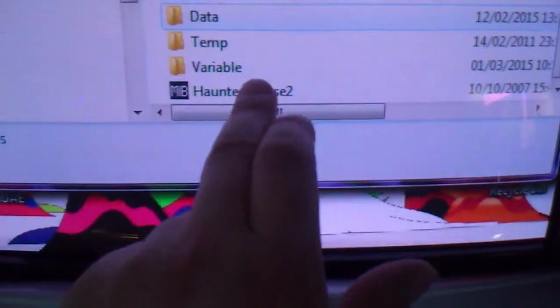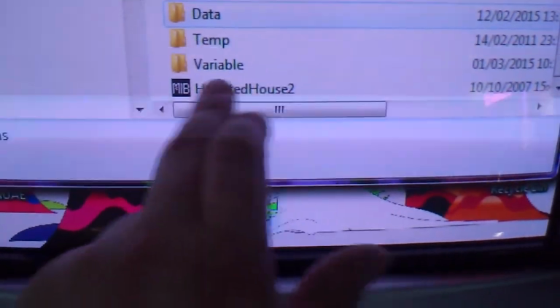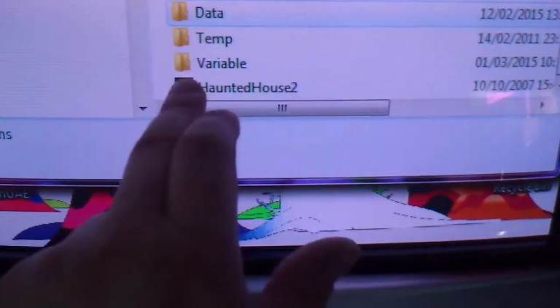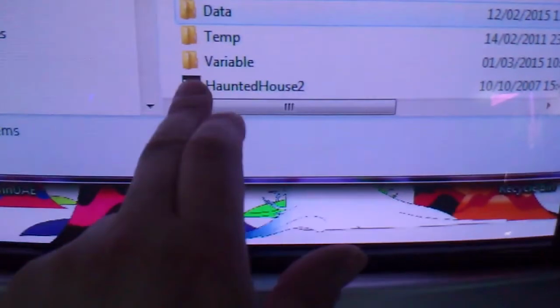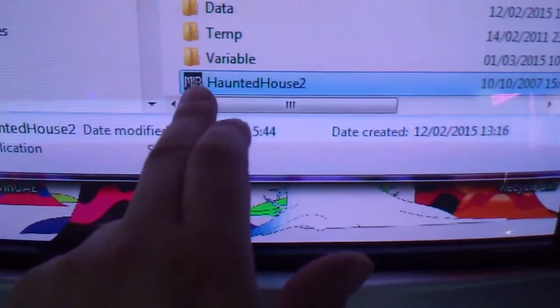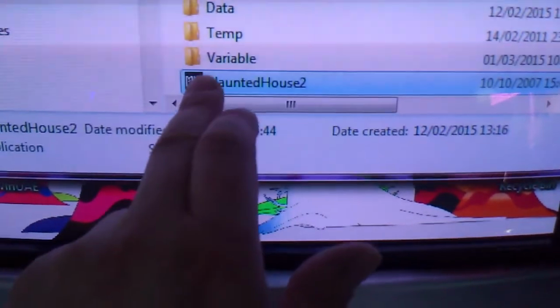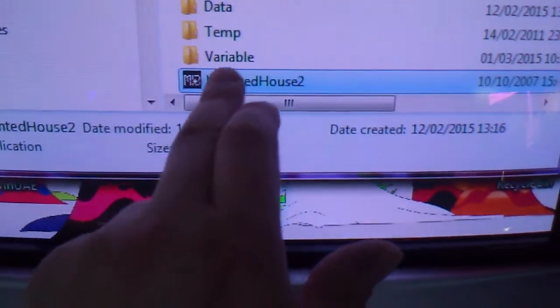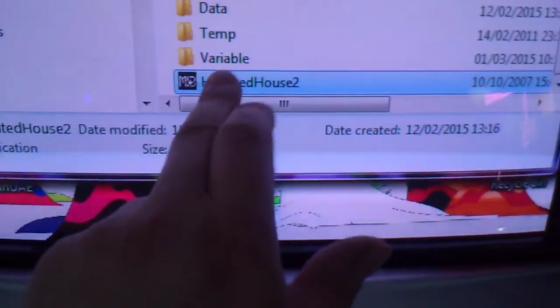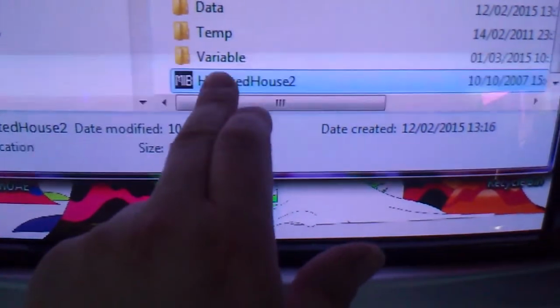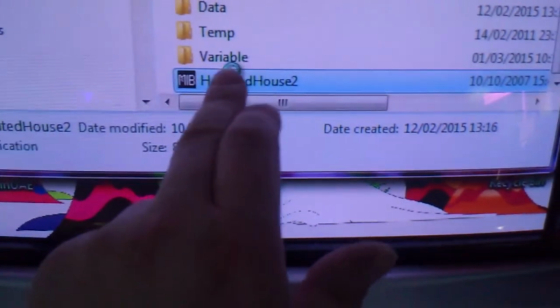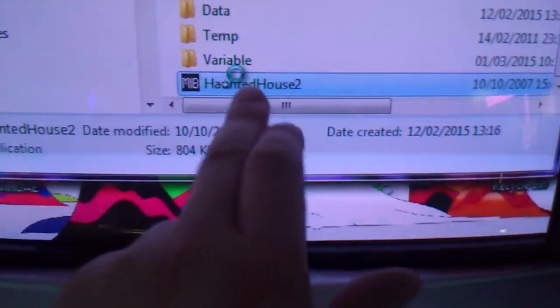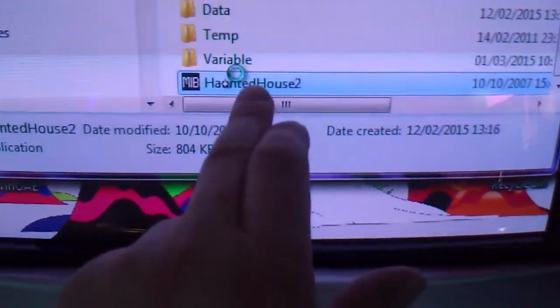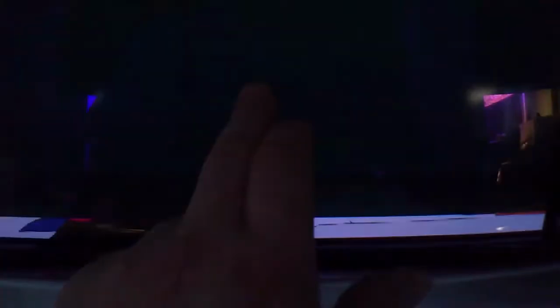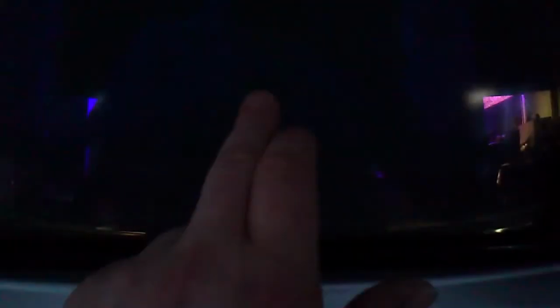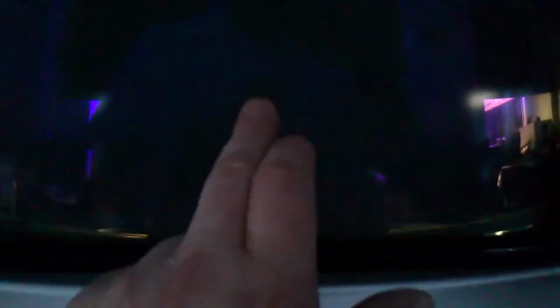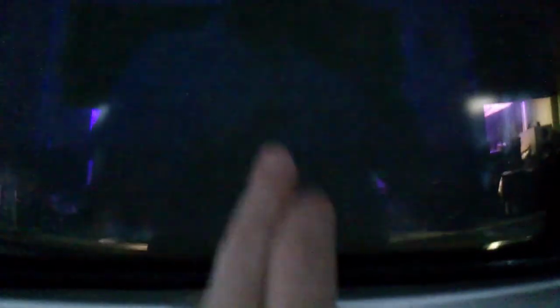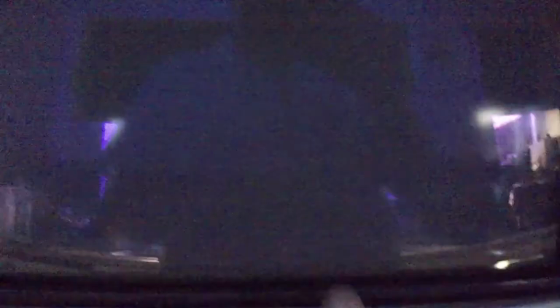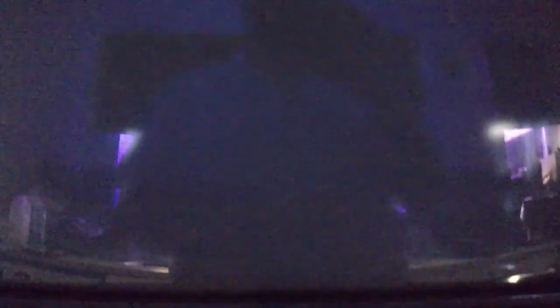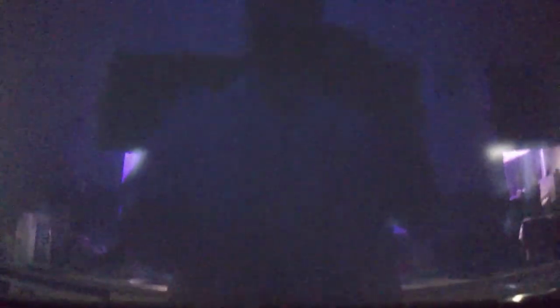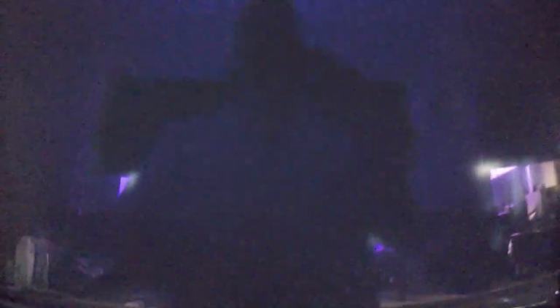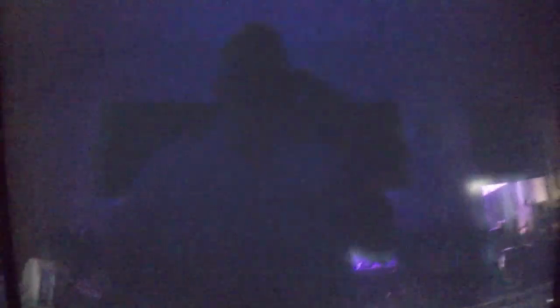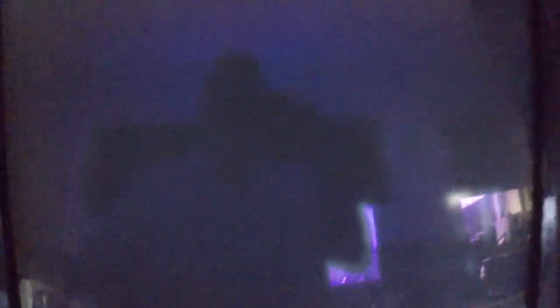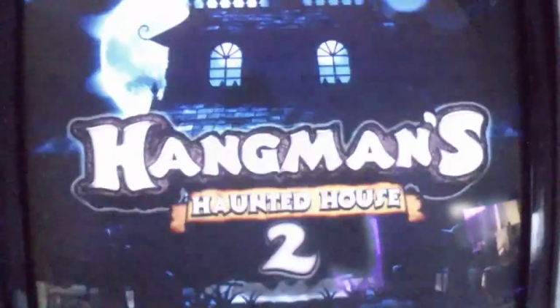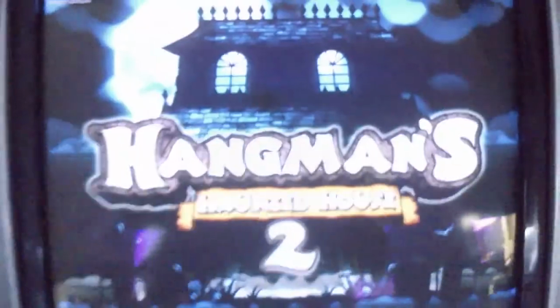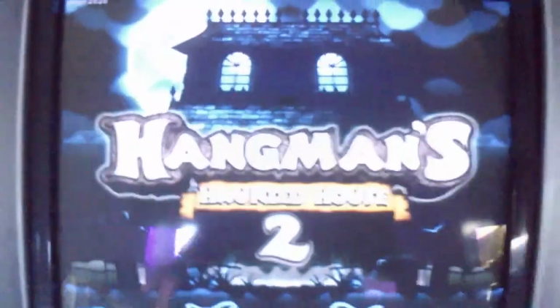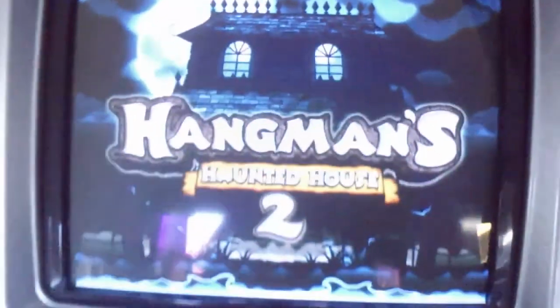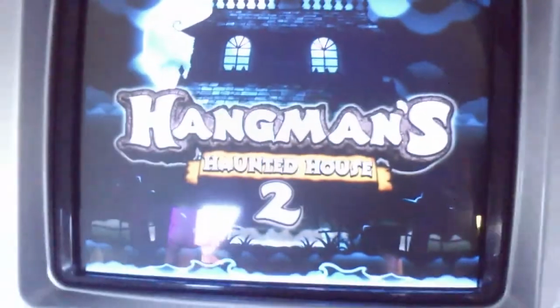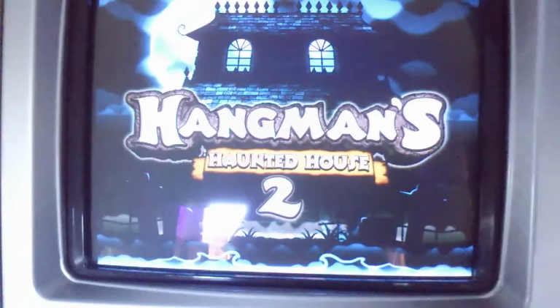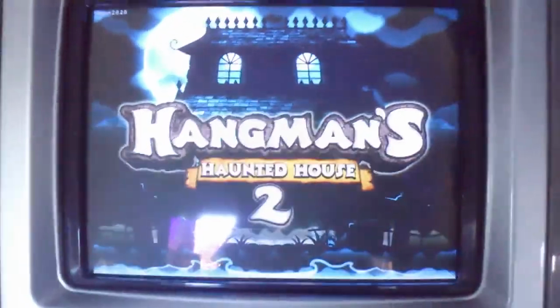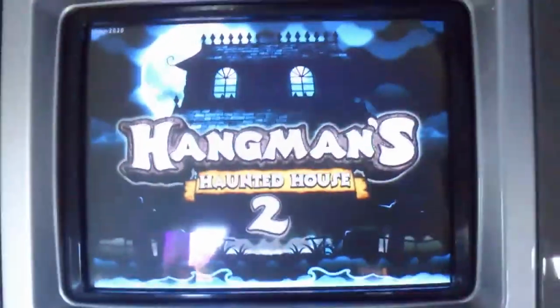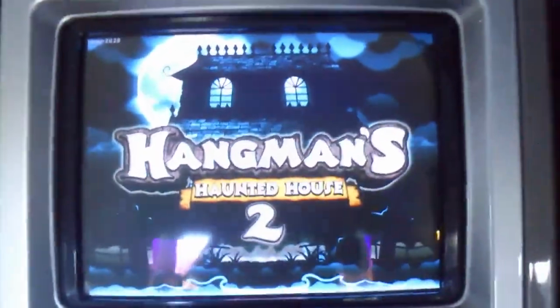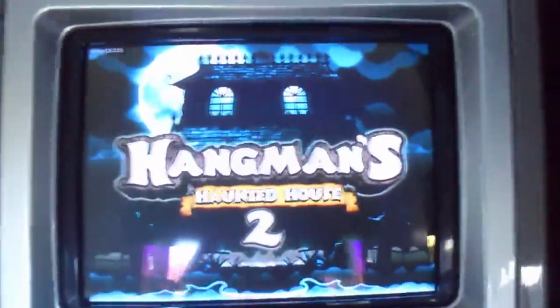Let's touch screens a bit. Alright, now we can play quiz games.